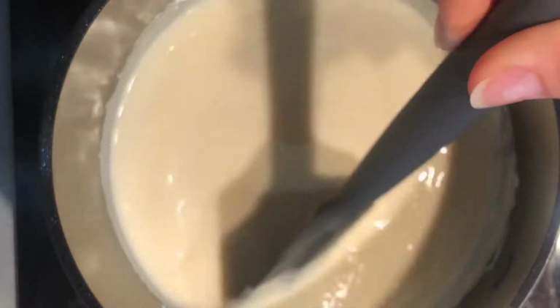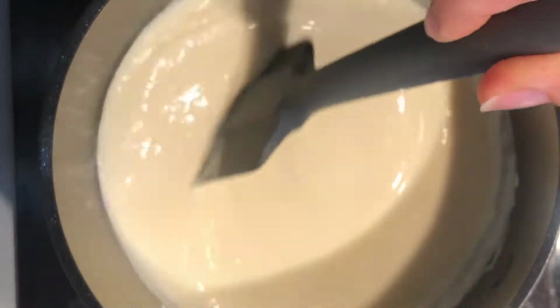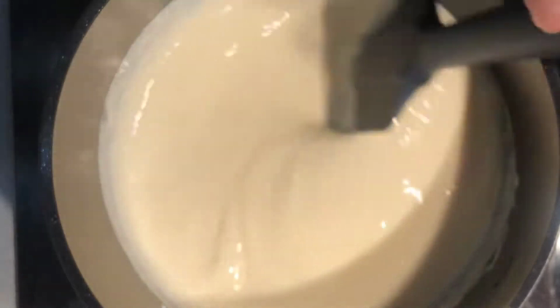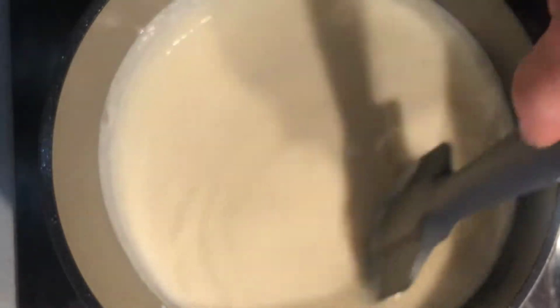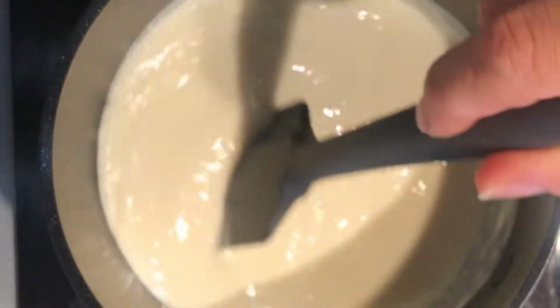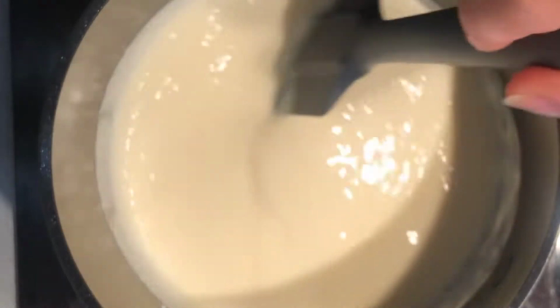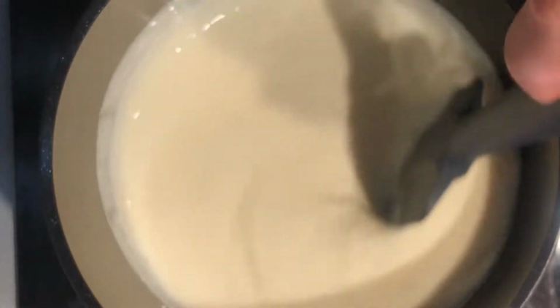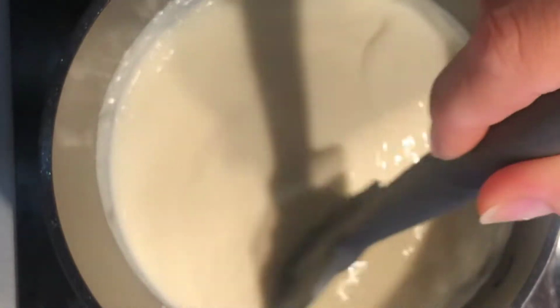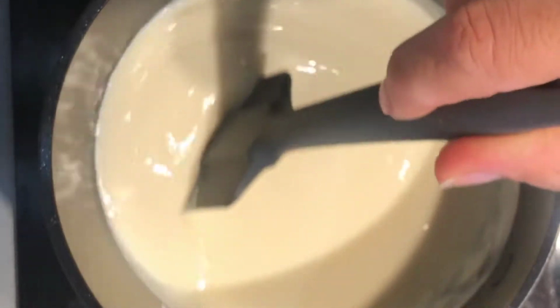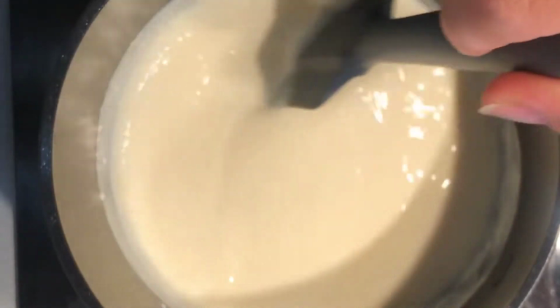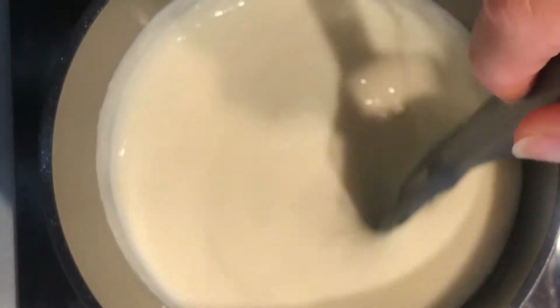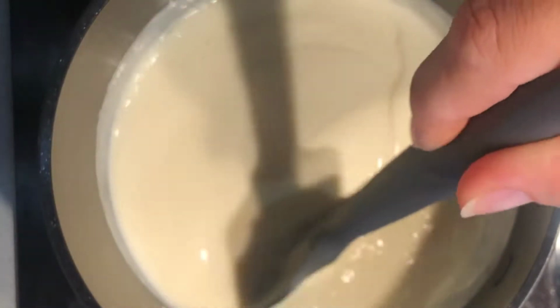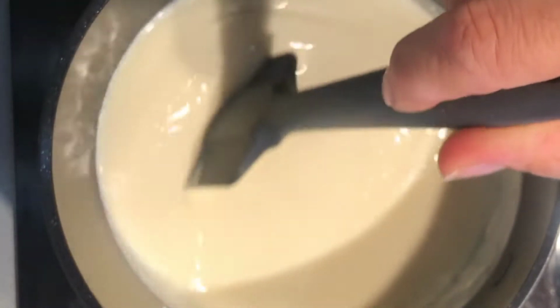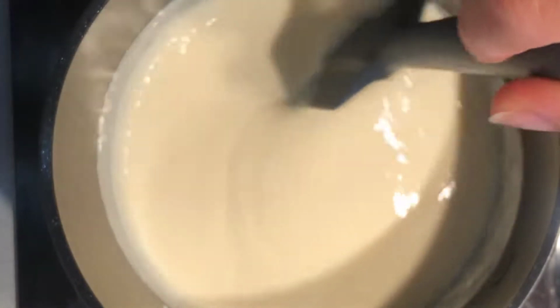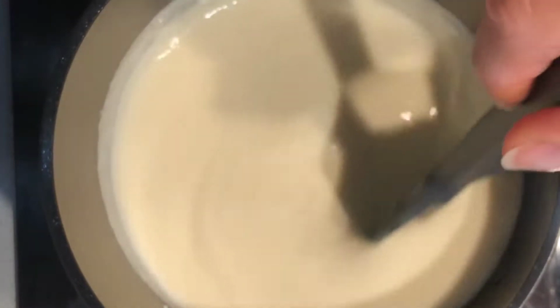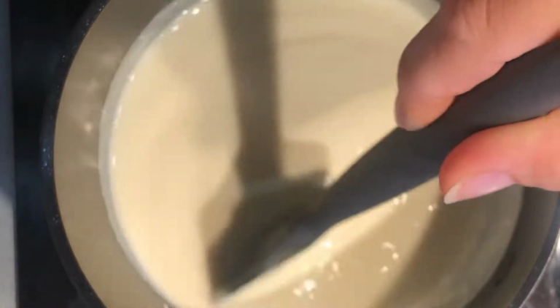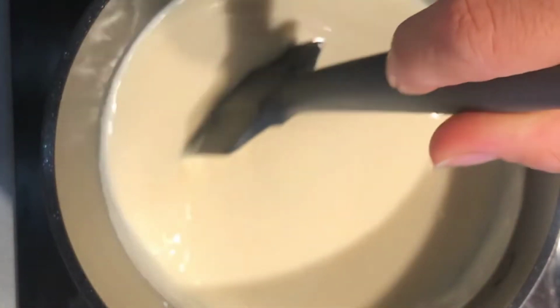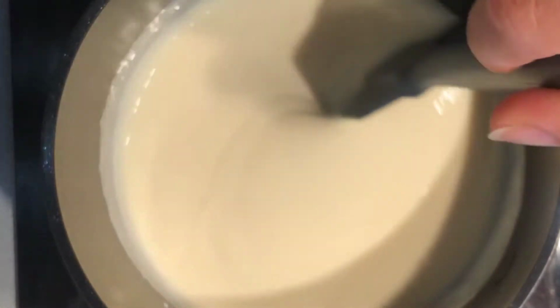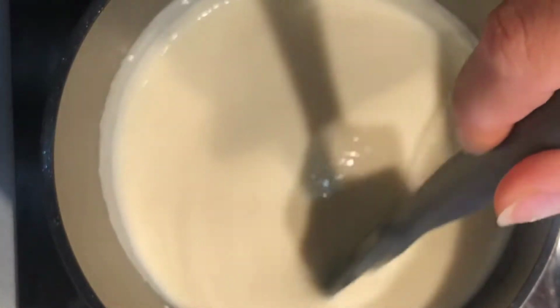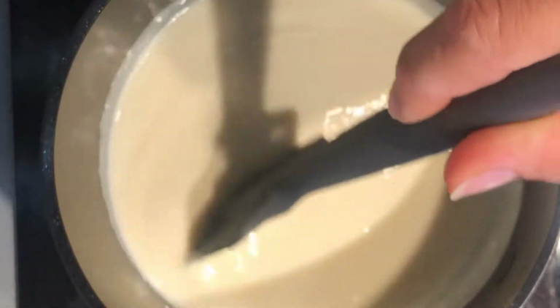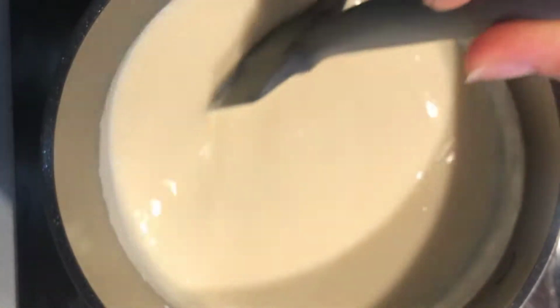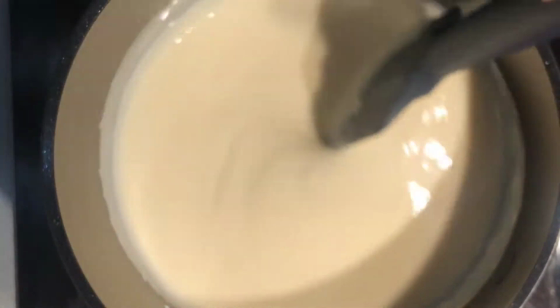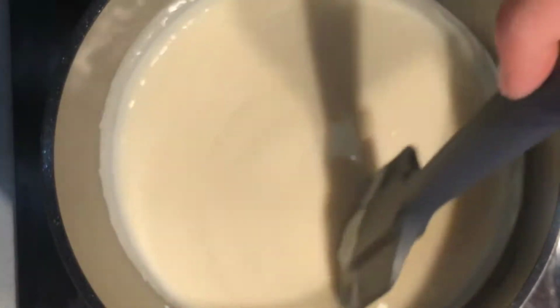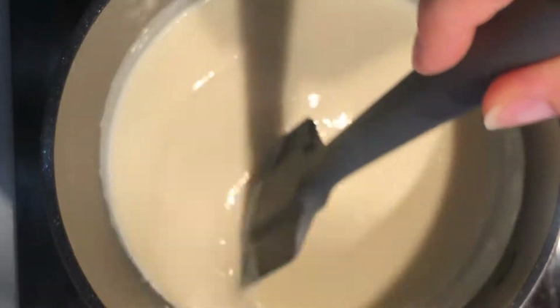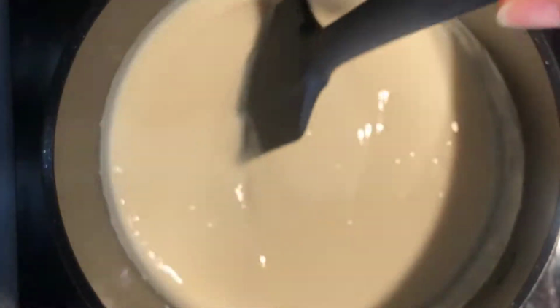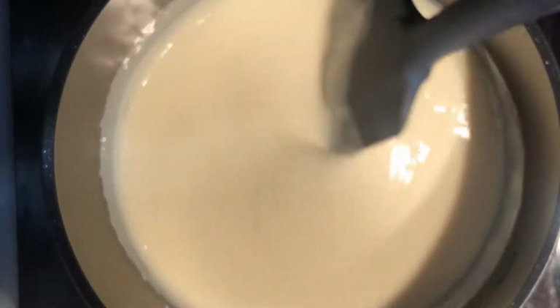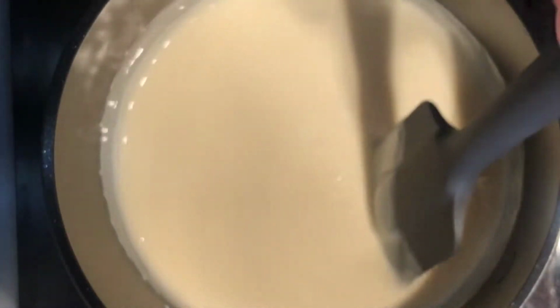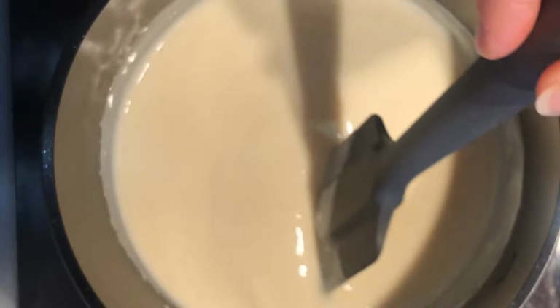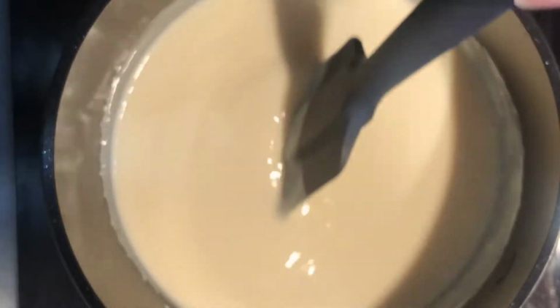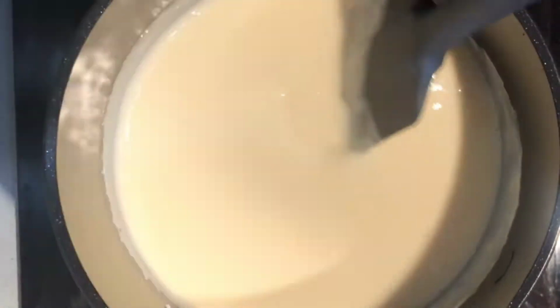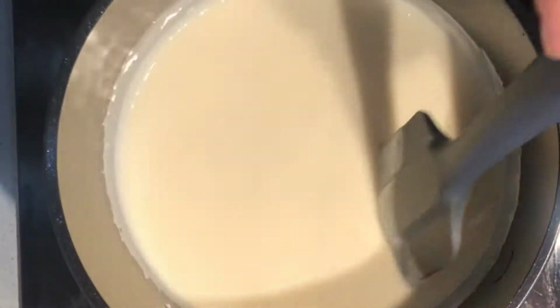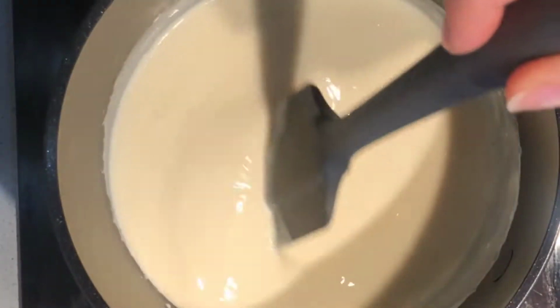Now in a small saucepan, add the bechamel sauce and the milk, and stir for a little while.